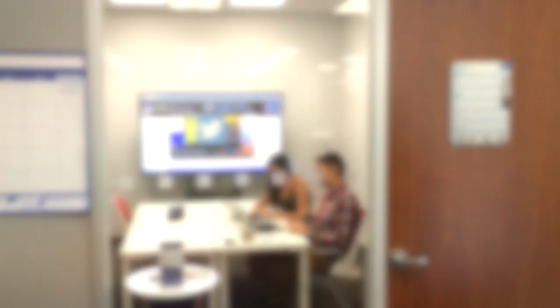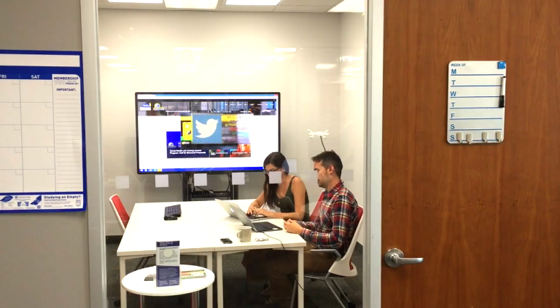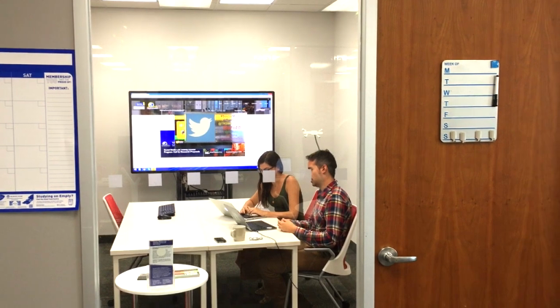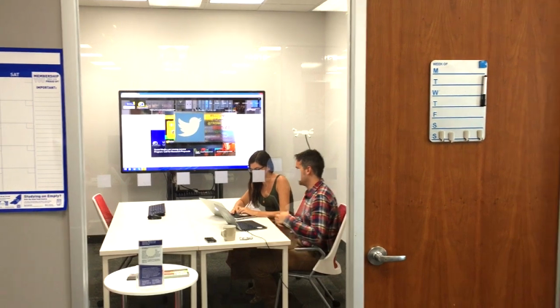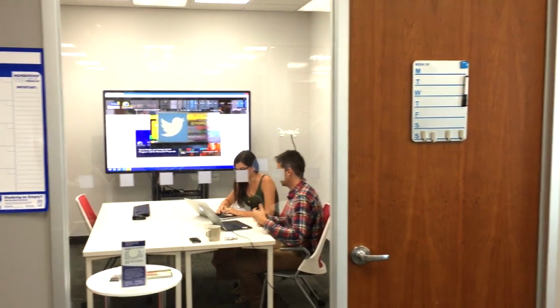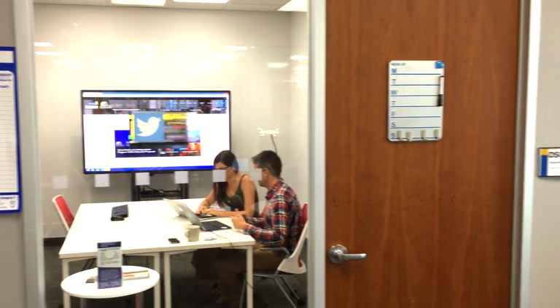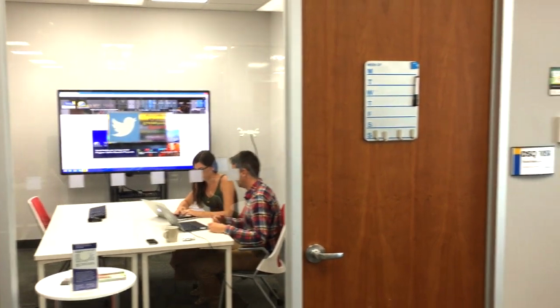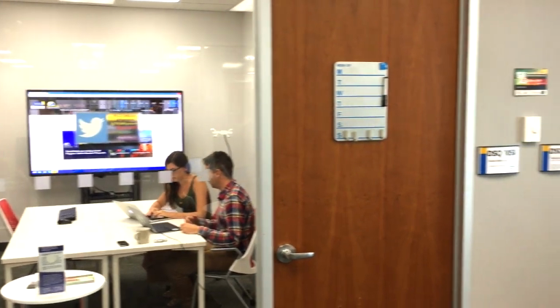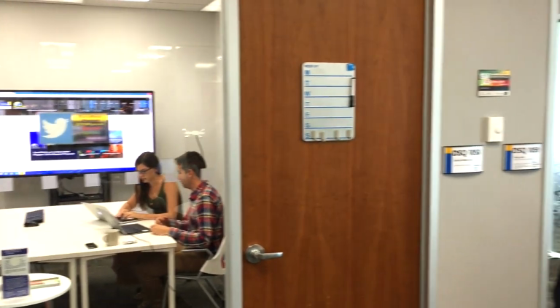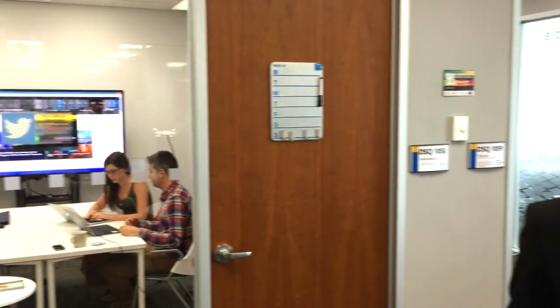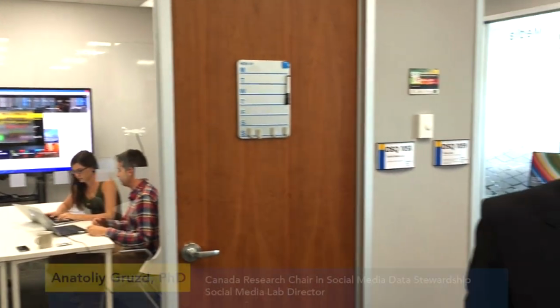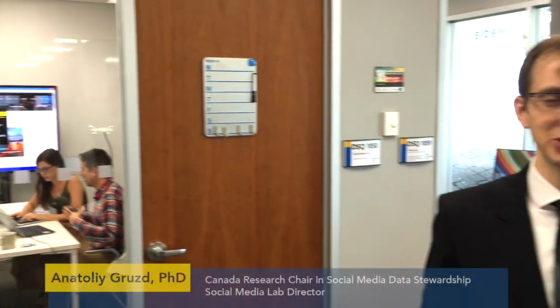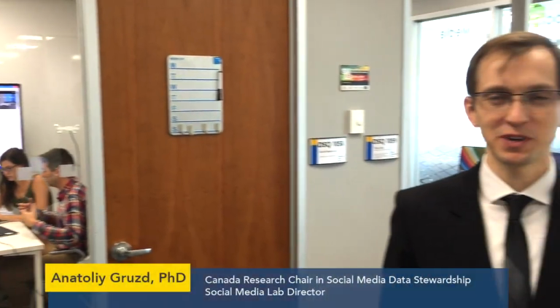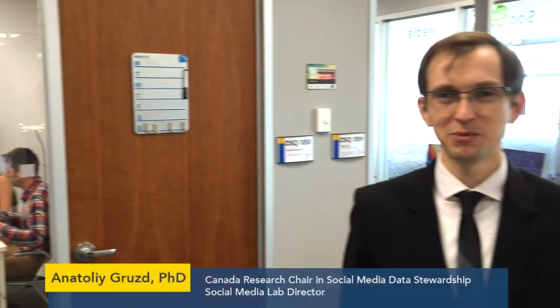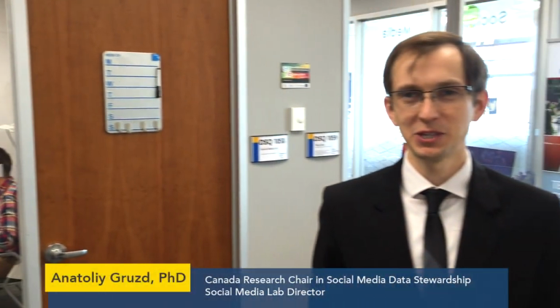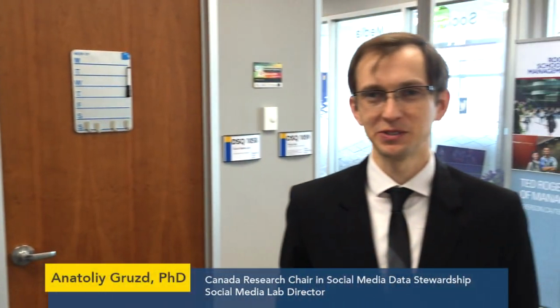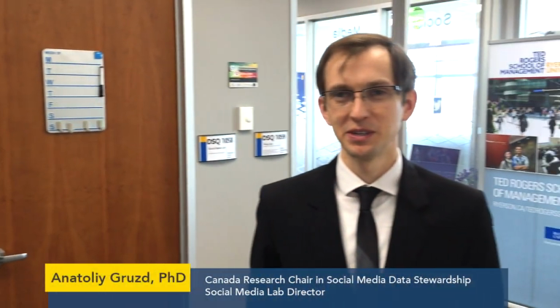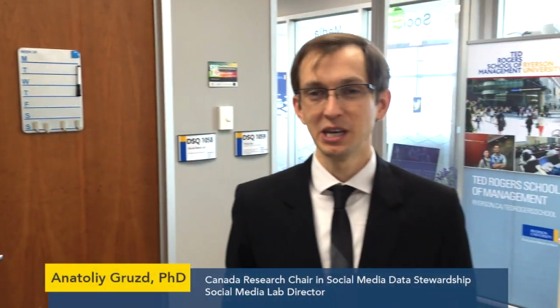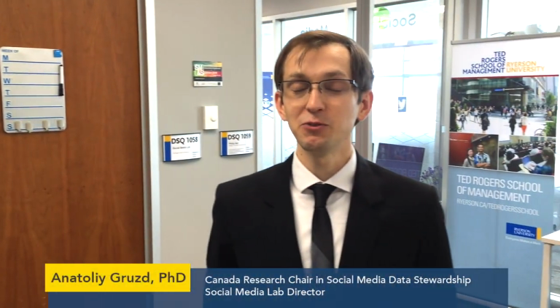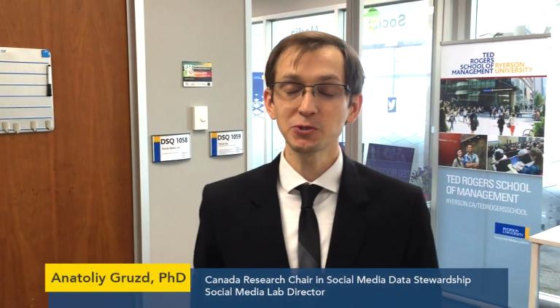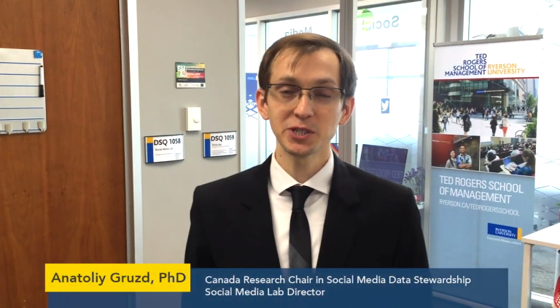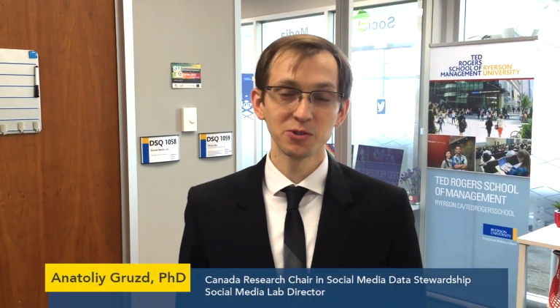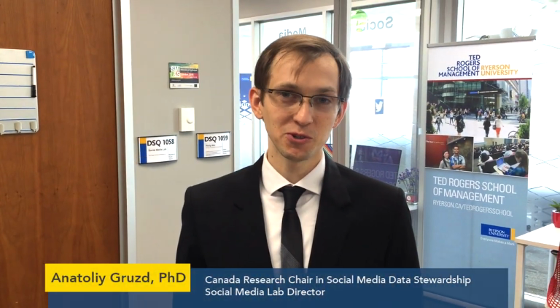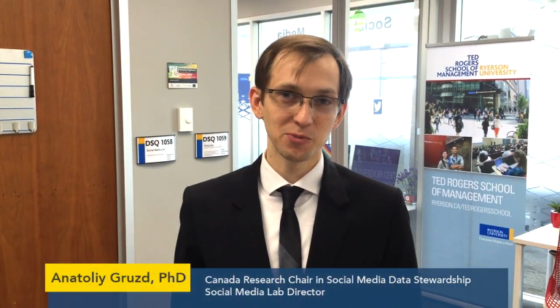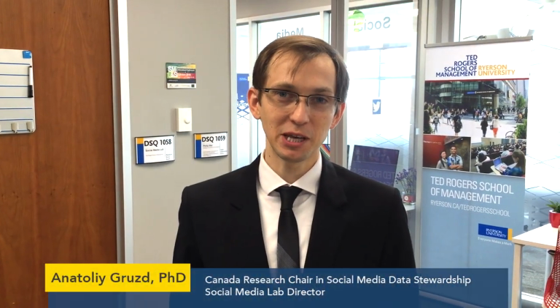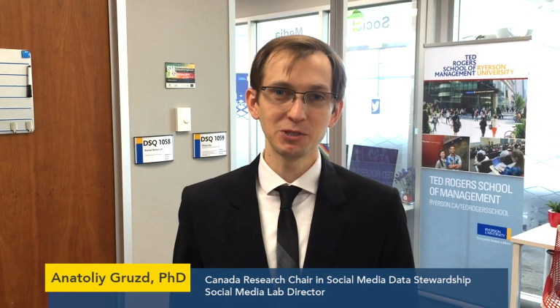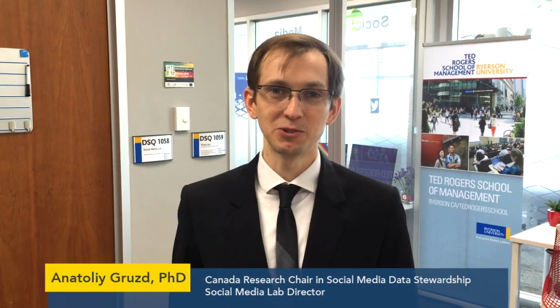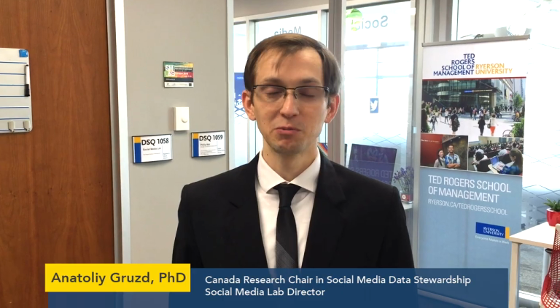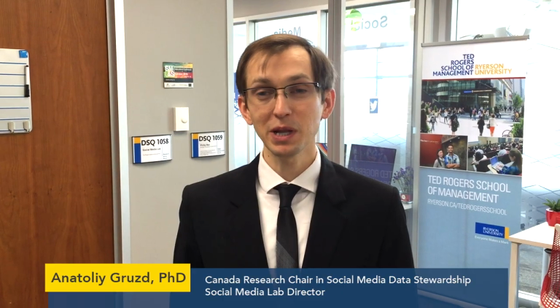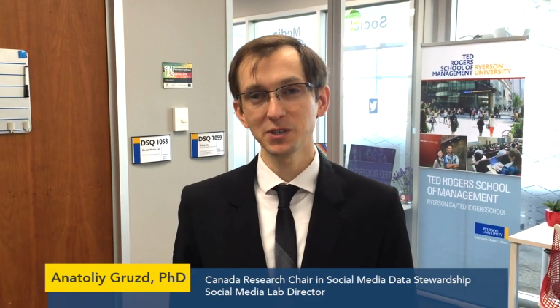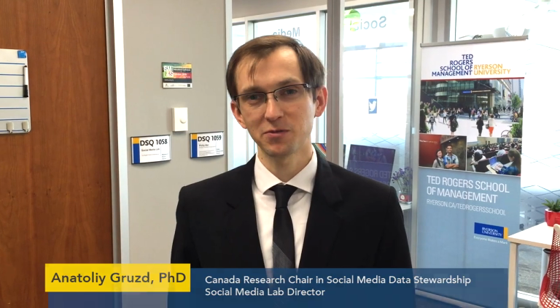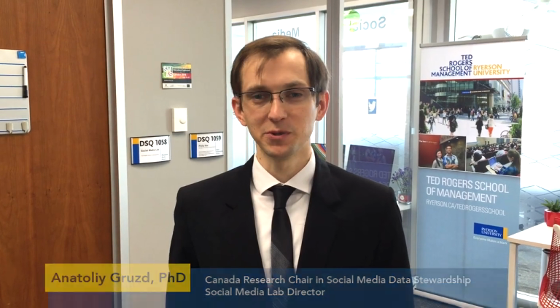The Ryerson Social Media Lab has a strong tradition of collaboration. If you're interested in doing social media research, we would love to hear from you.